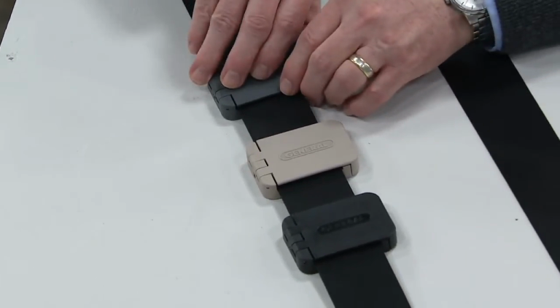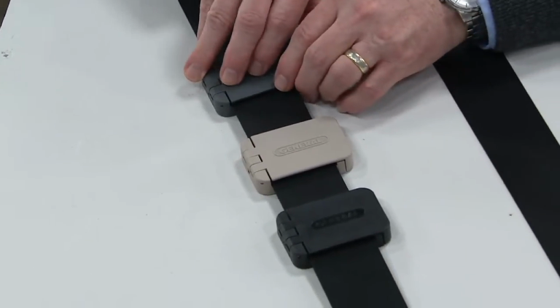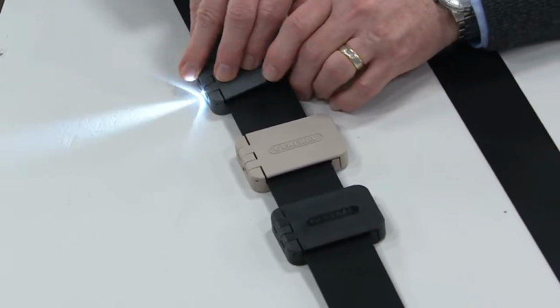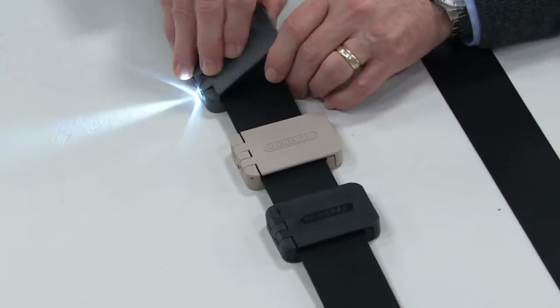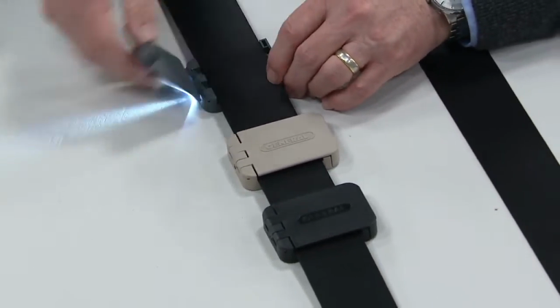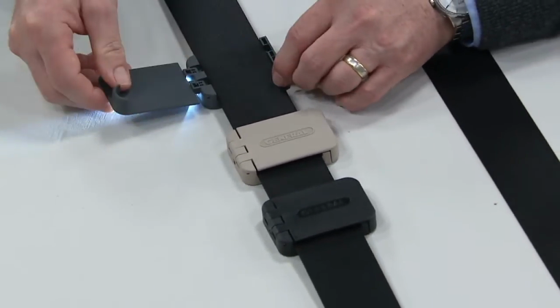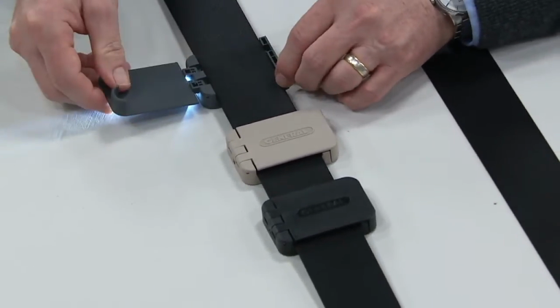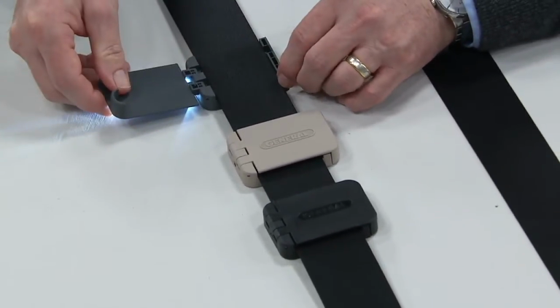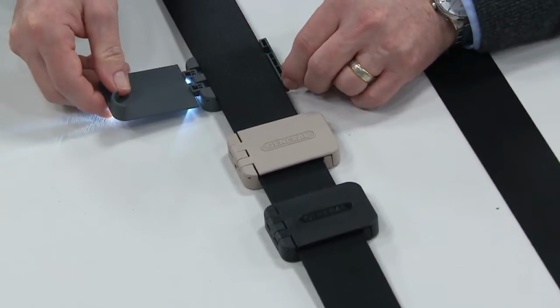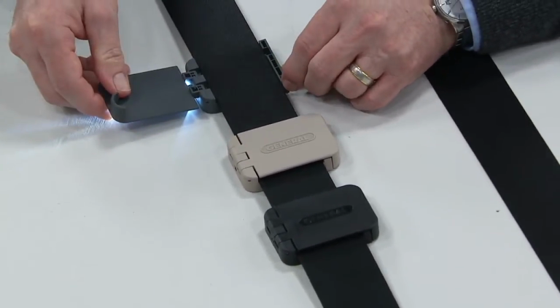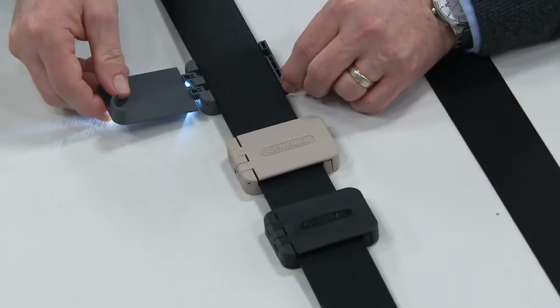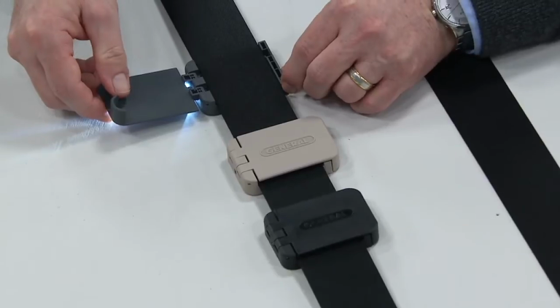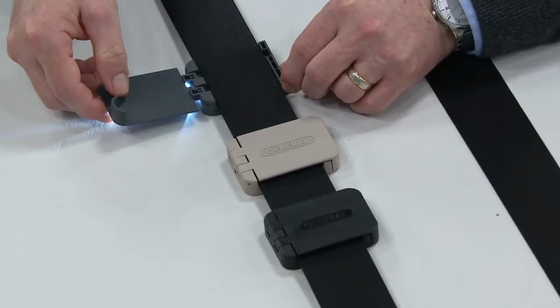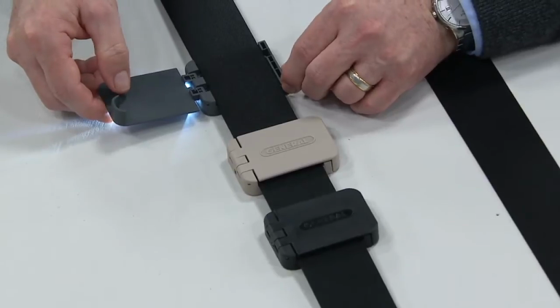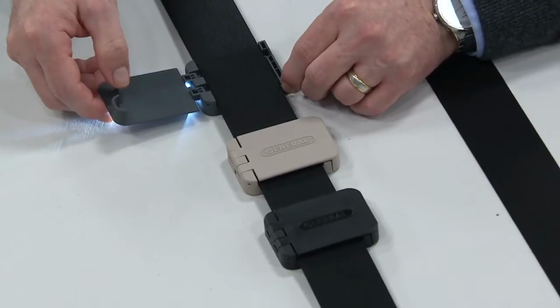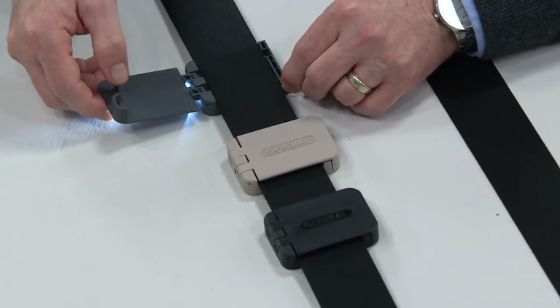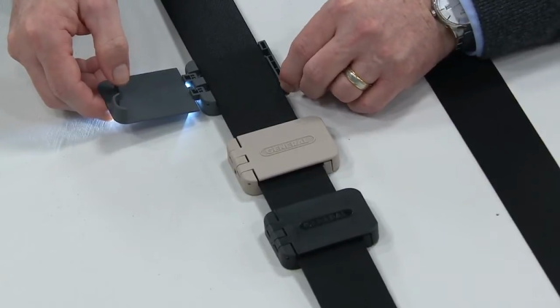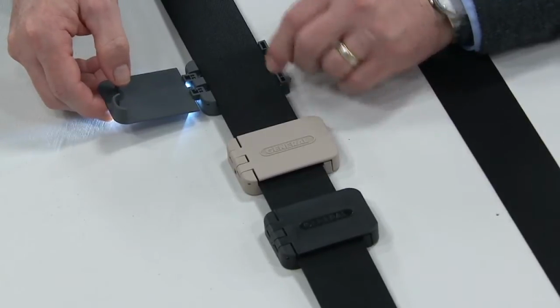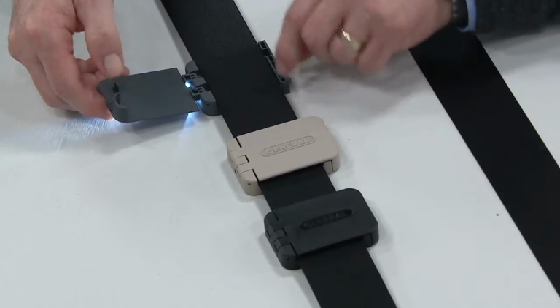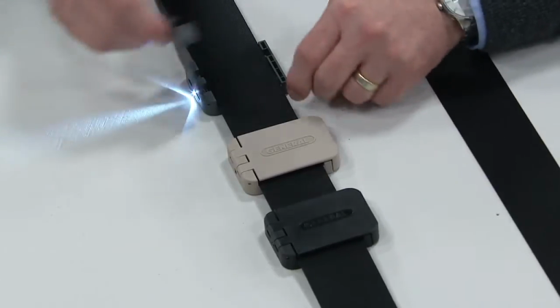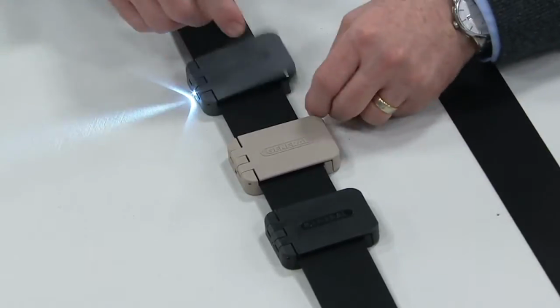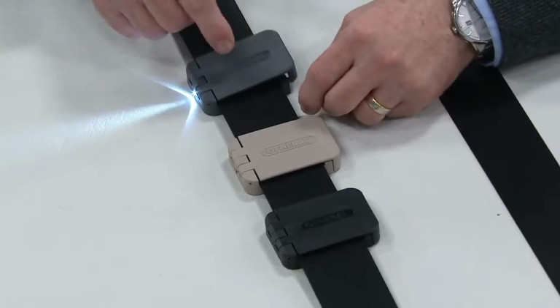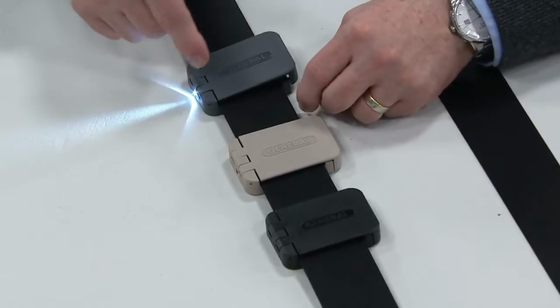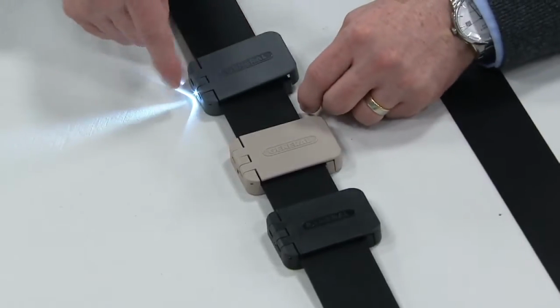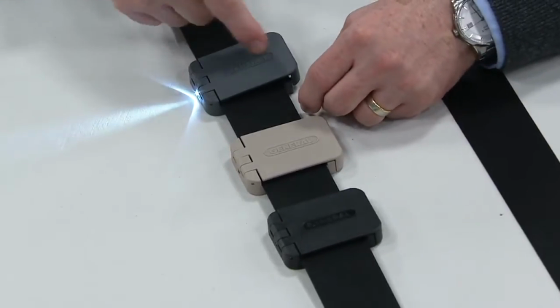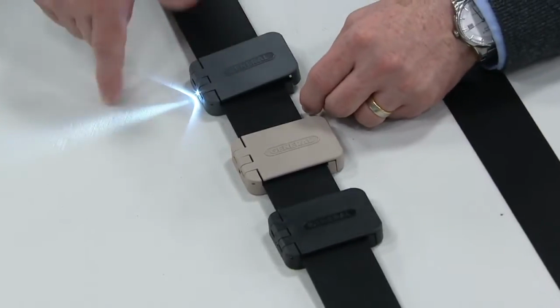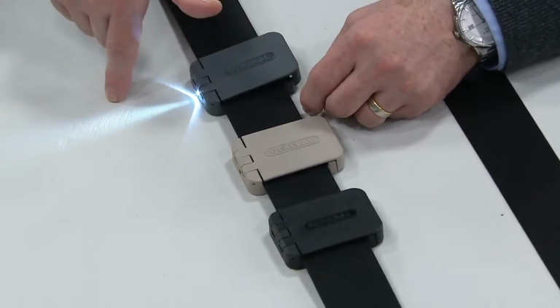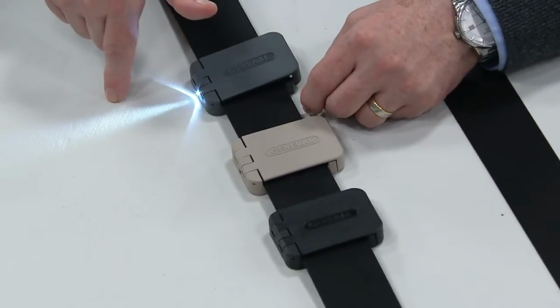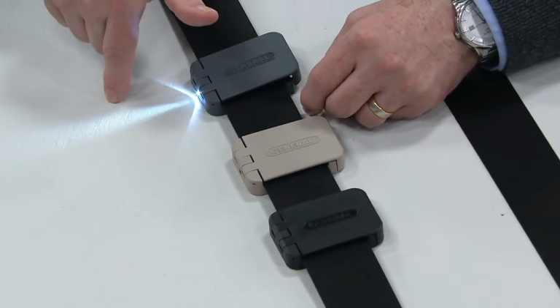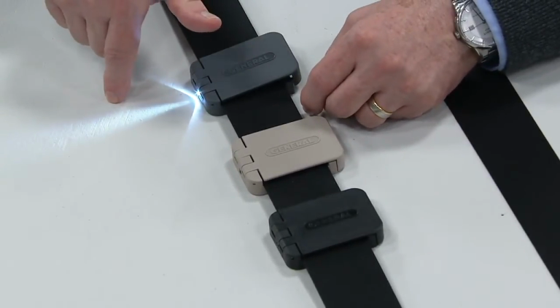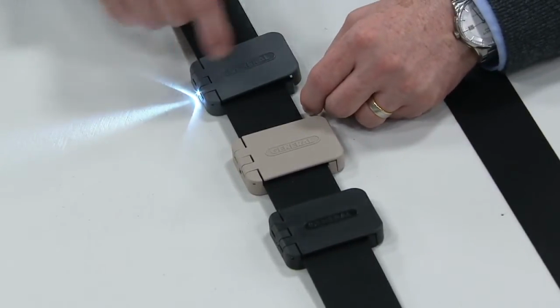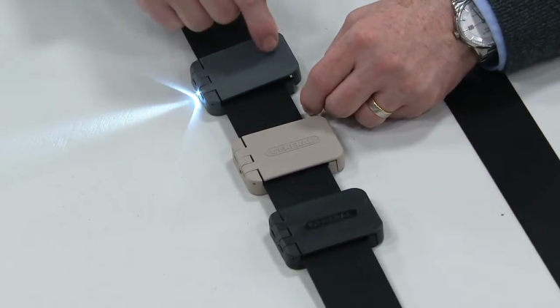At any given time you can open it and get to it. And the second you open it, that light automatically comes on.